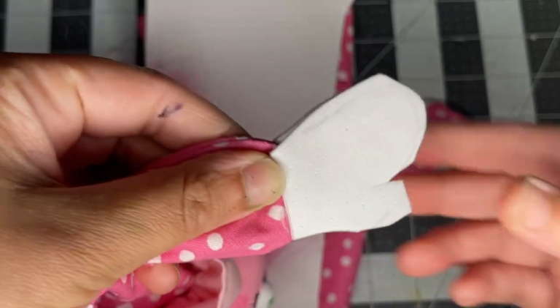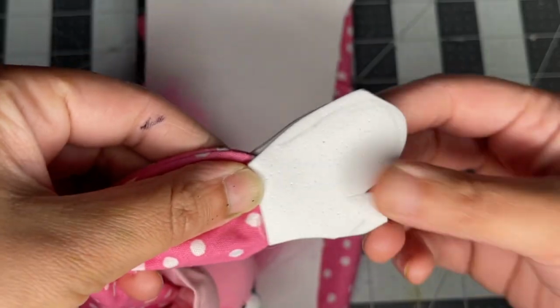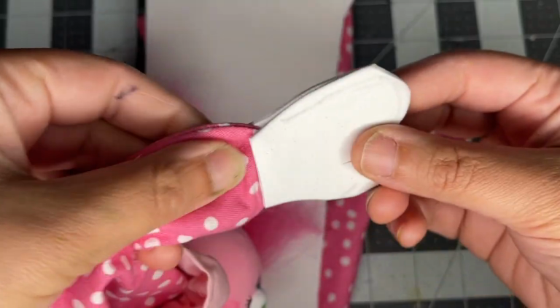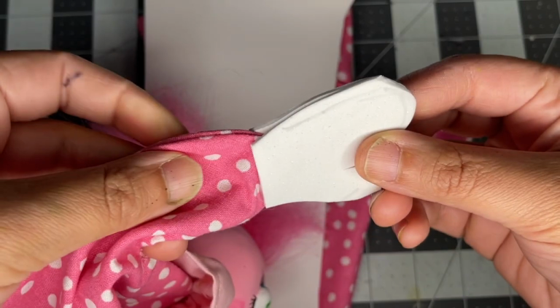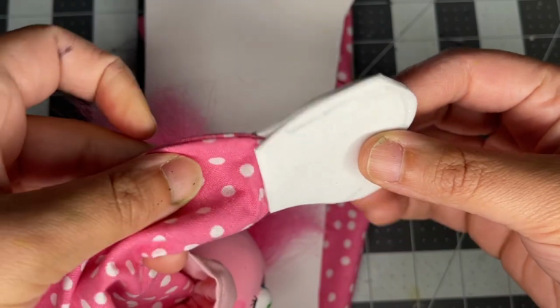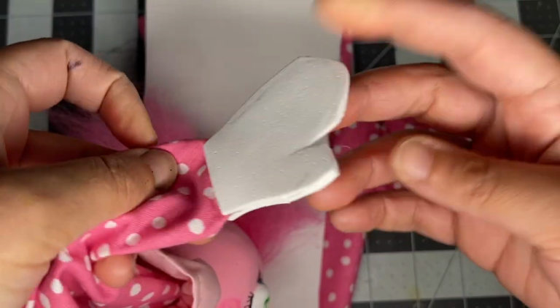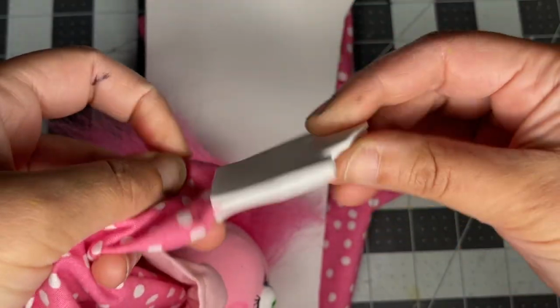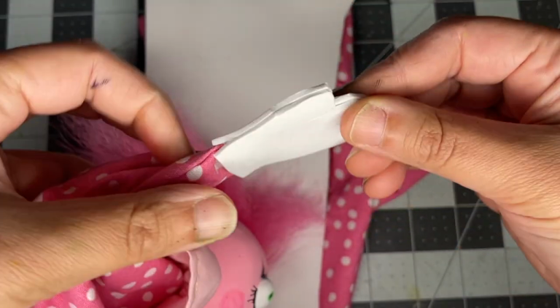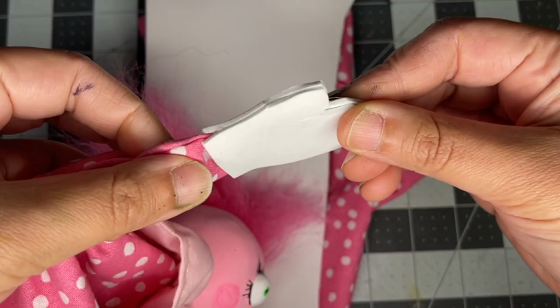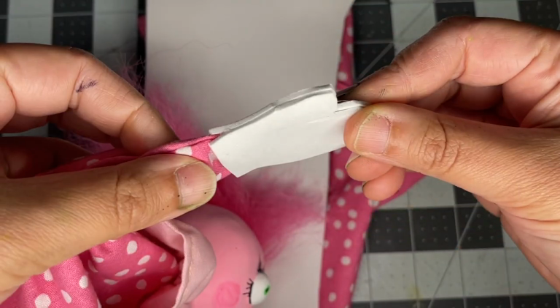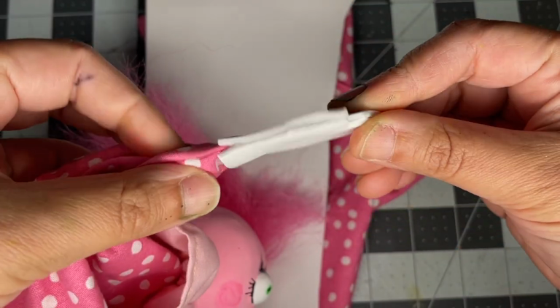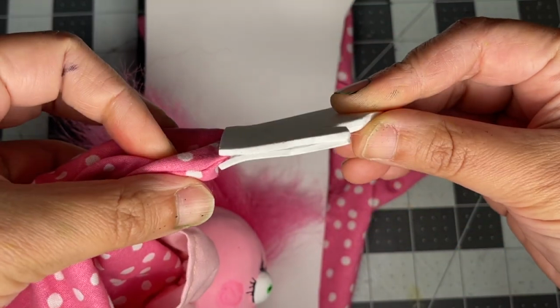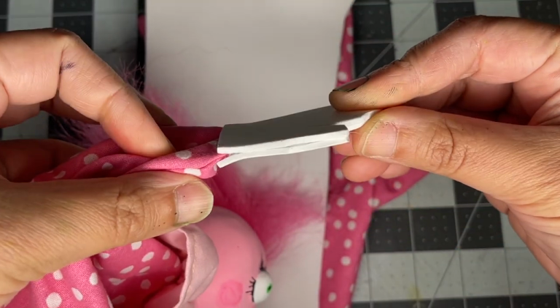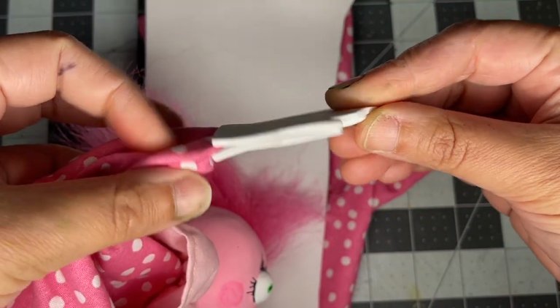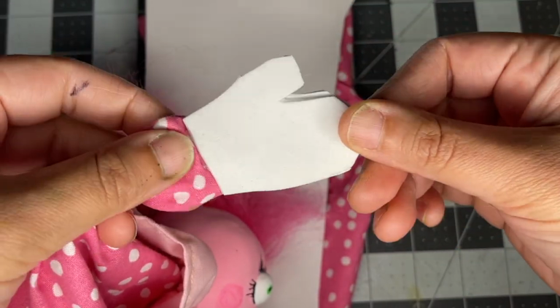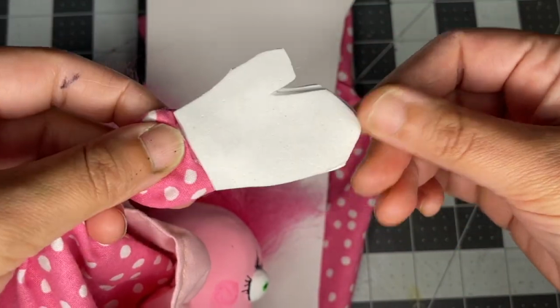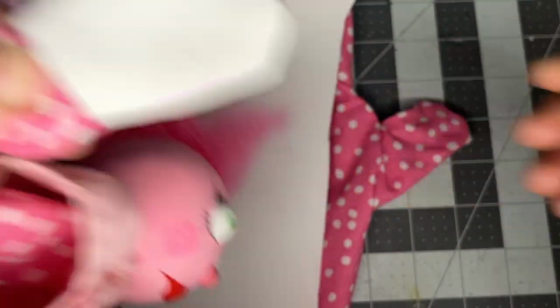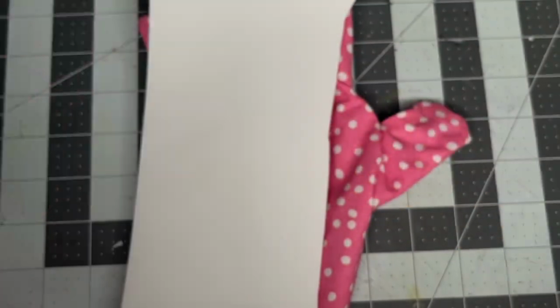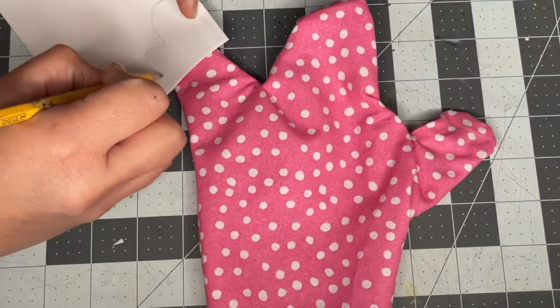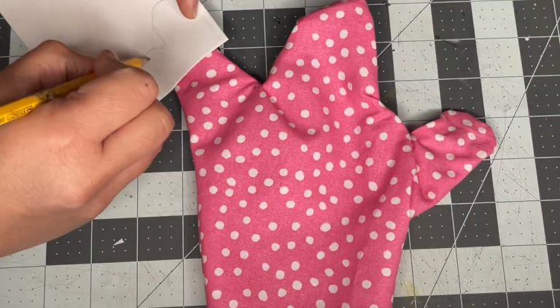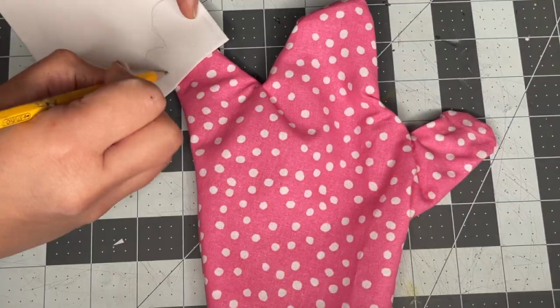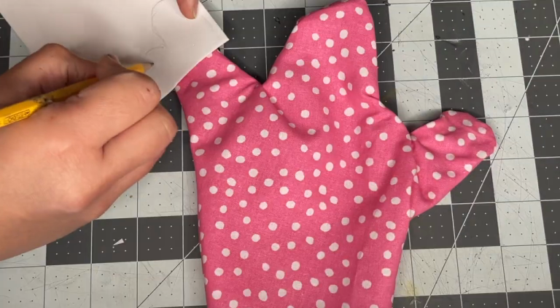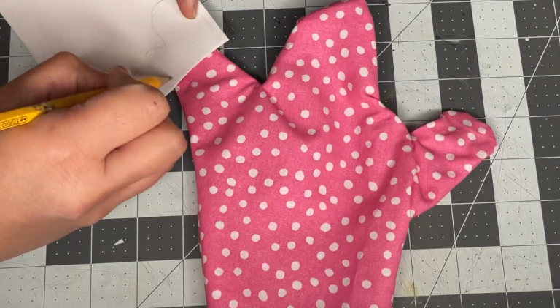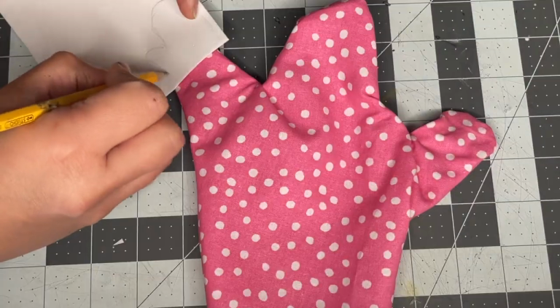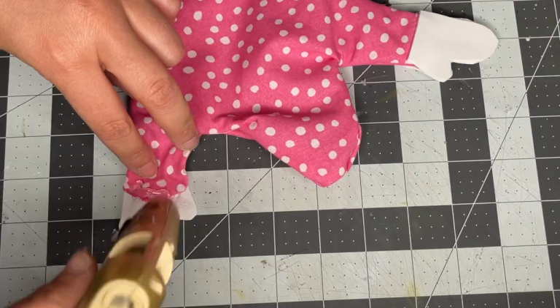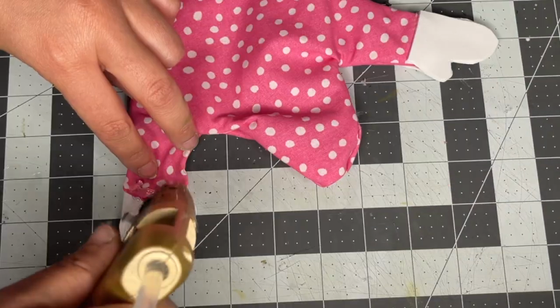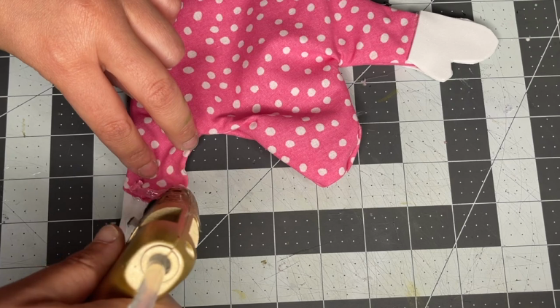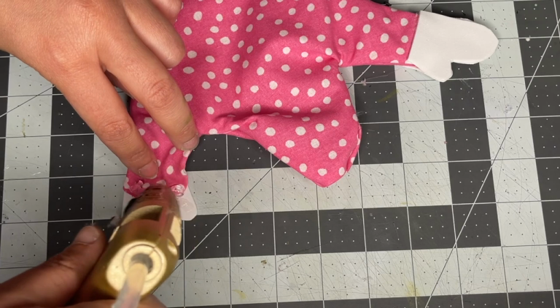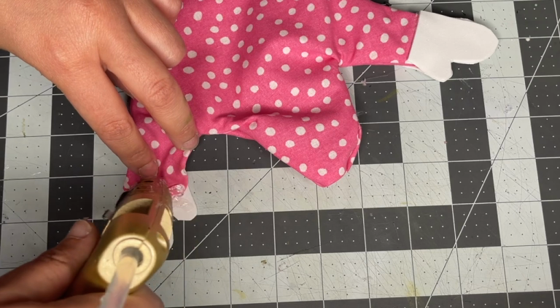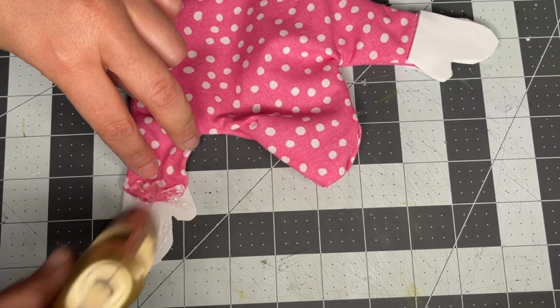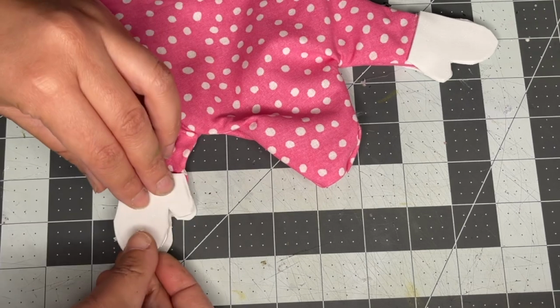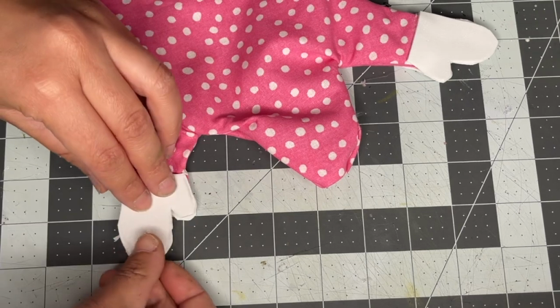The hands were created with white craft foam — two pieces for each hand — and just hot glue them in place.